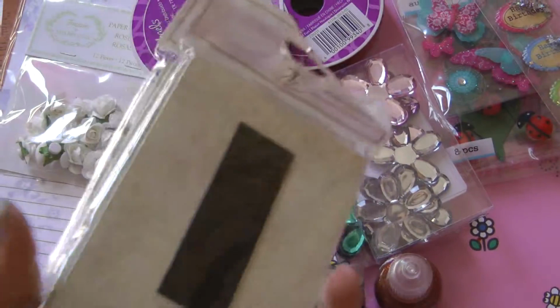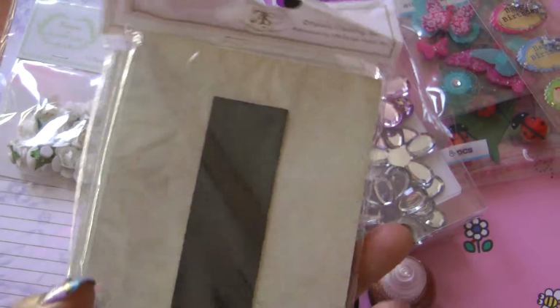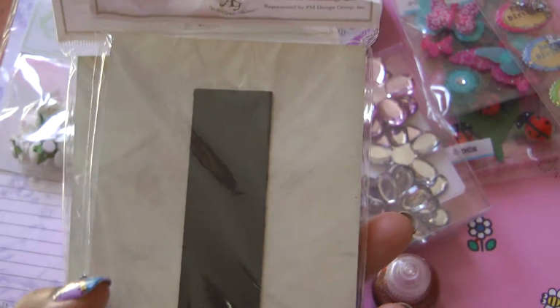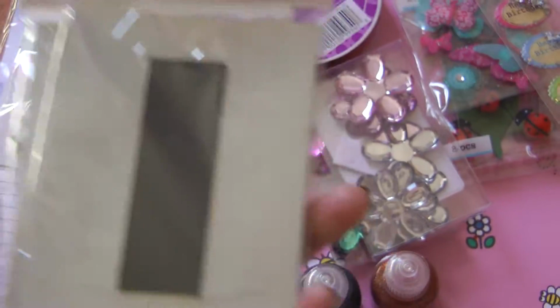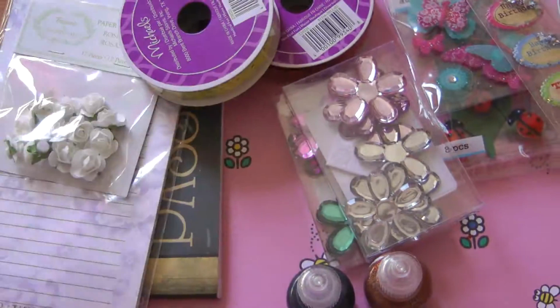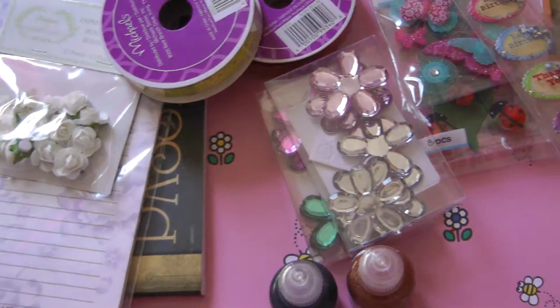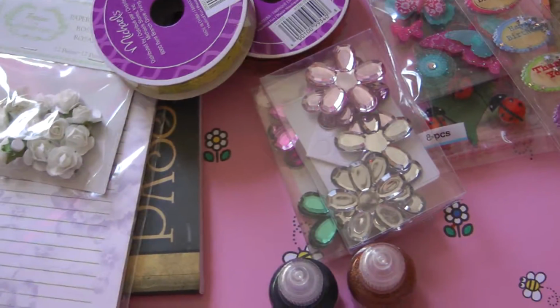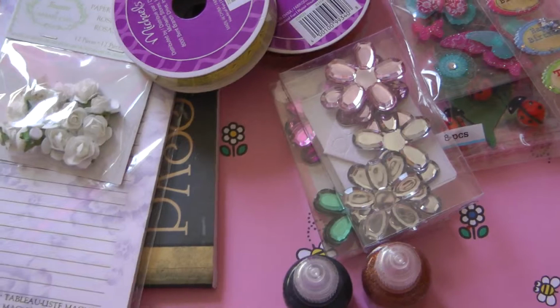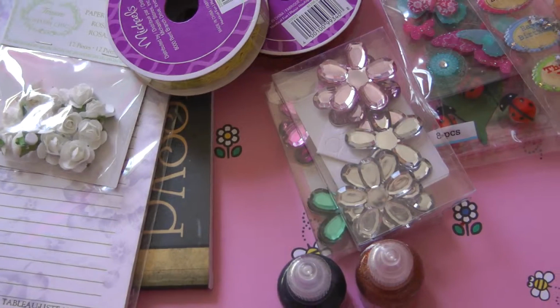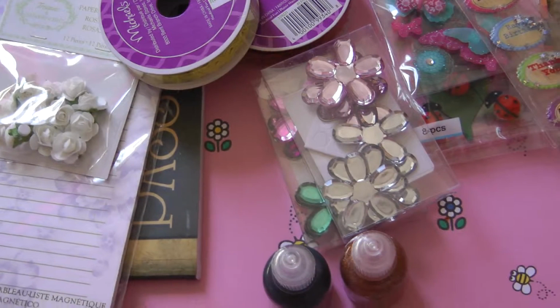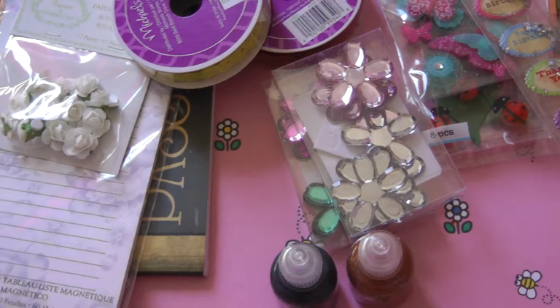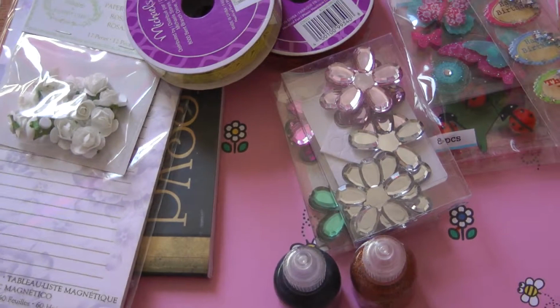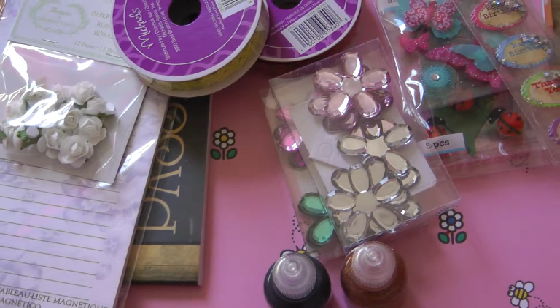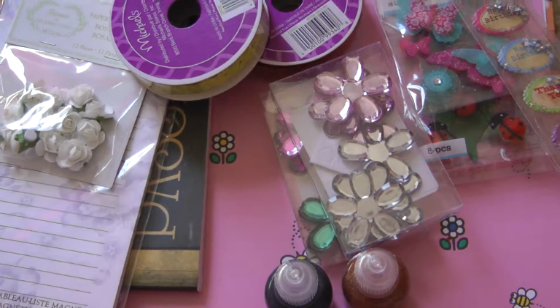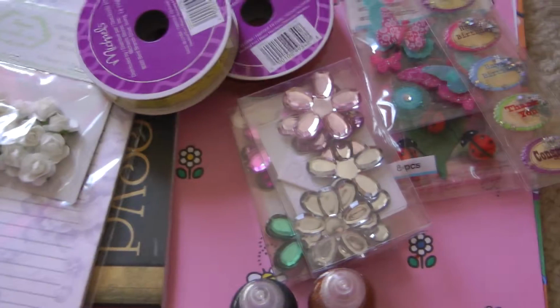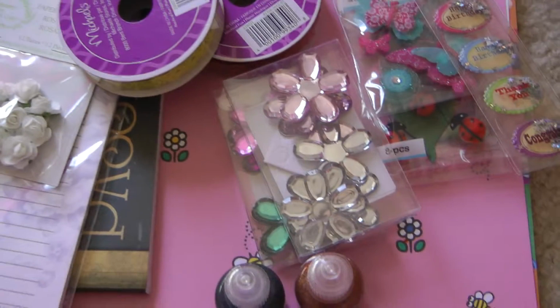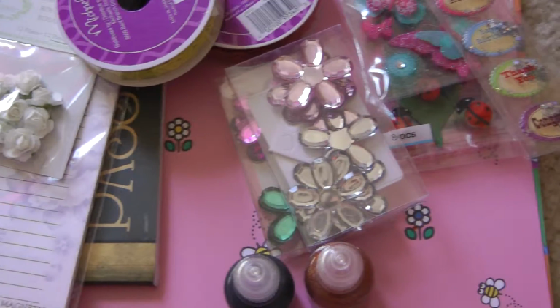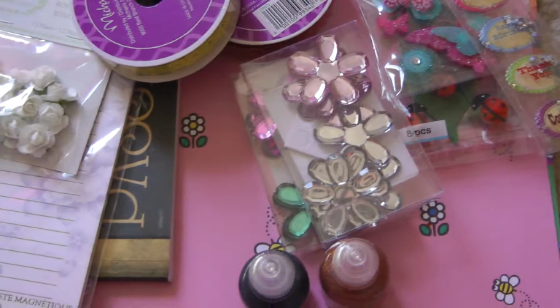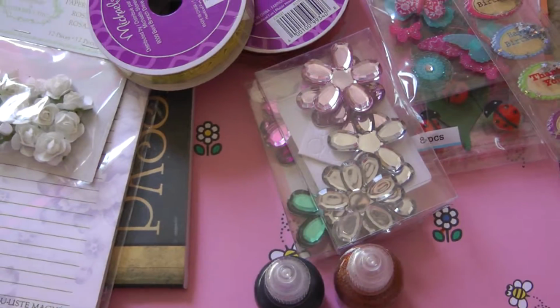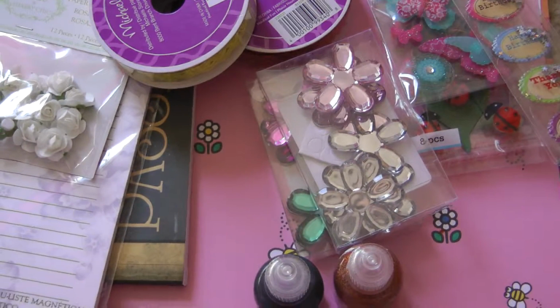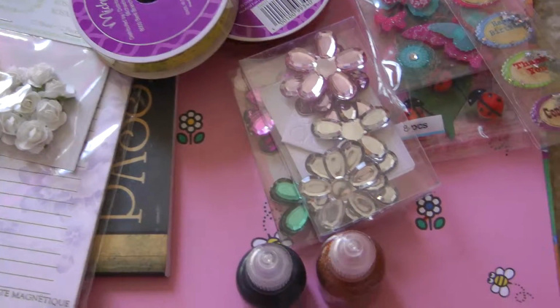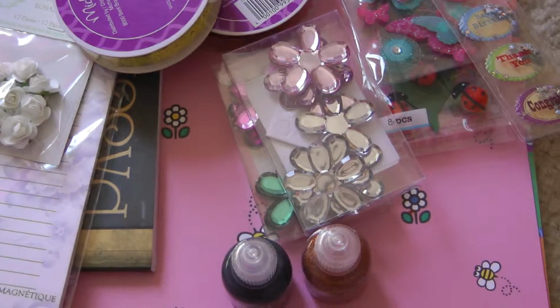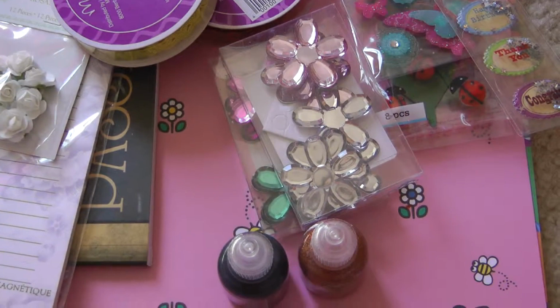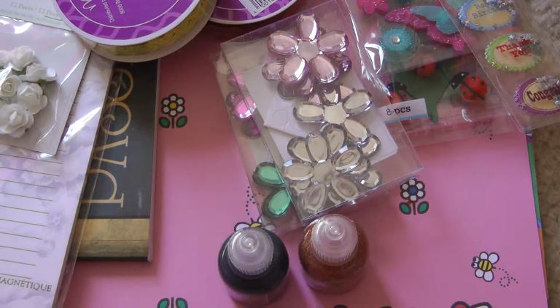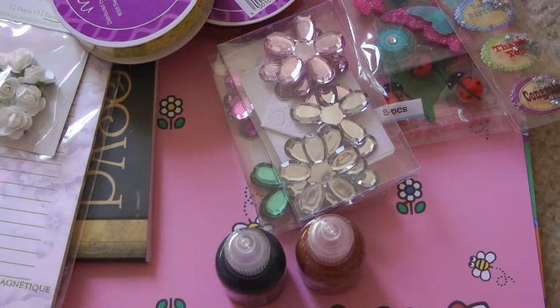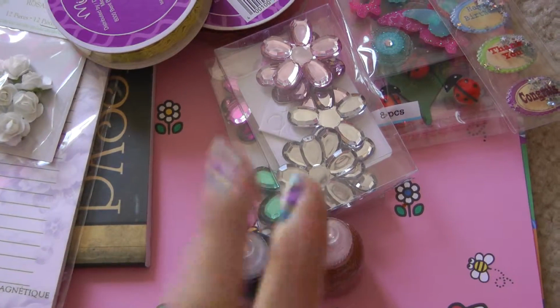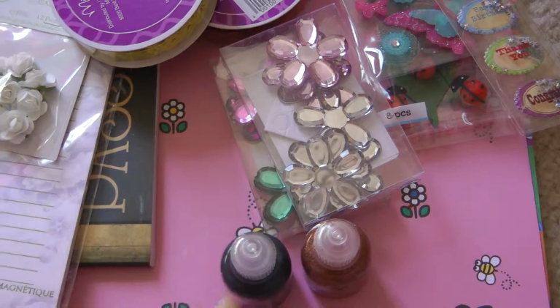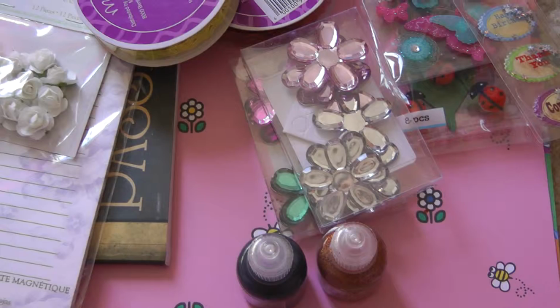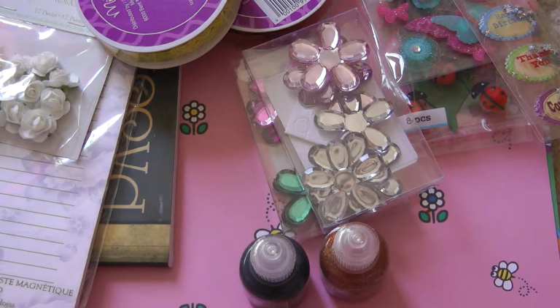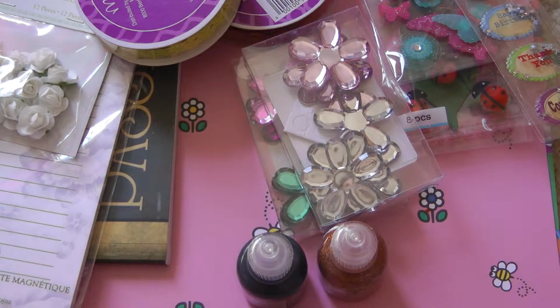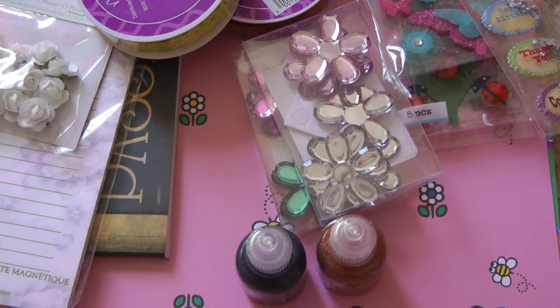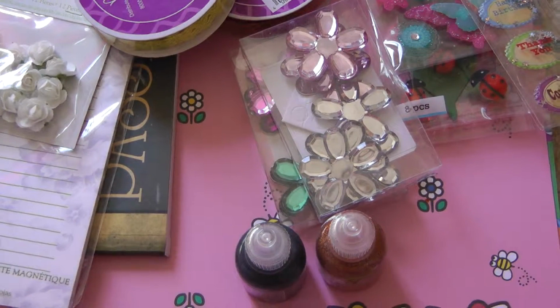These are from the Dollar Store, and as I said the fake flowers I don't have to show, but I will show the project I used them in.